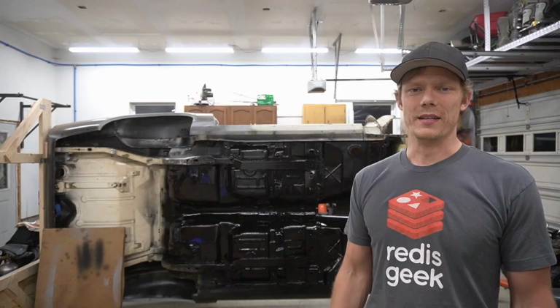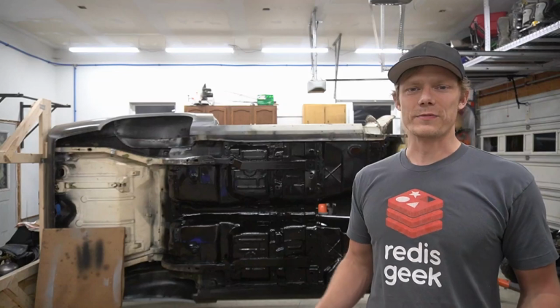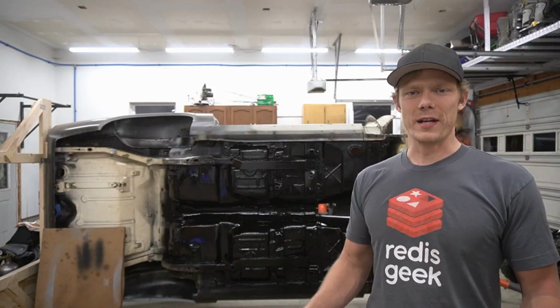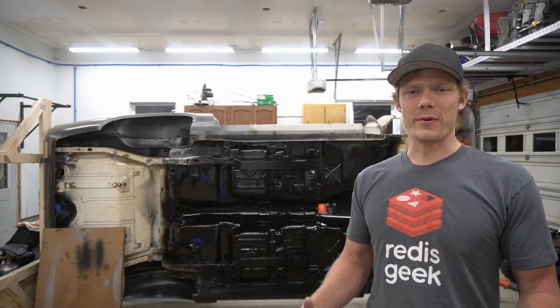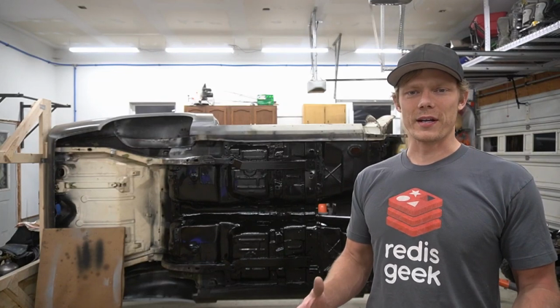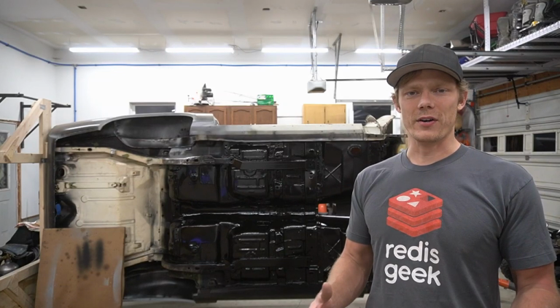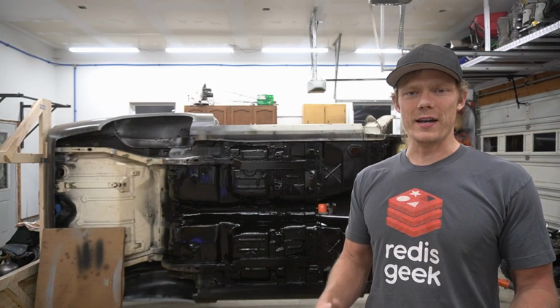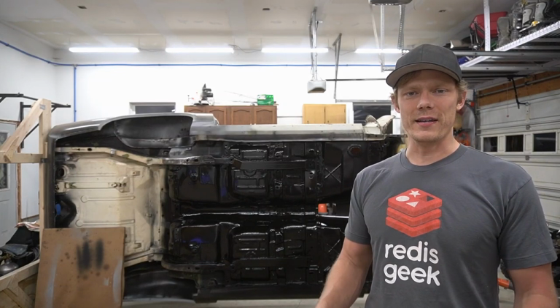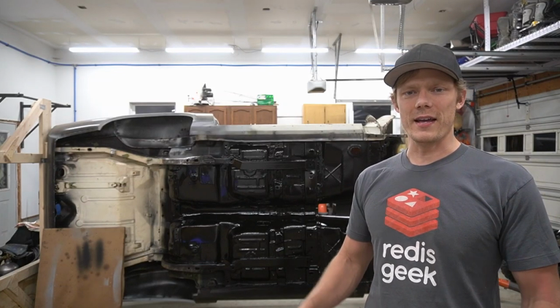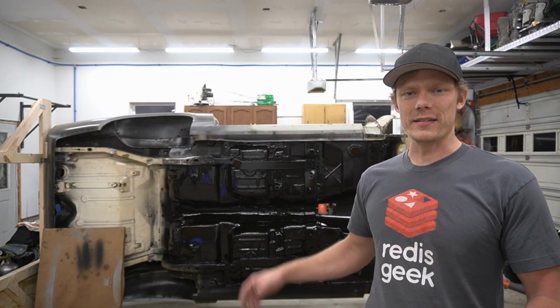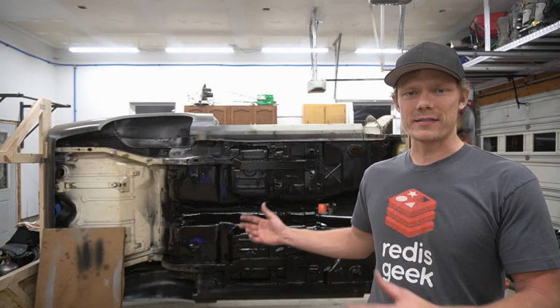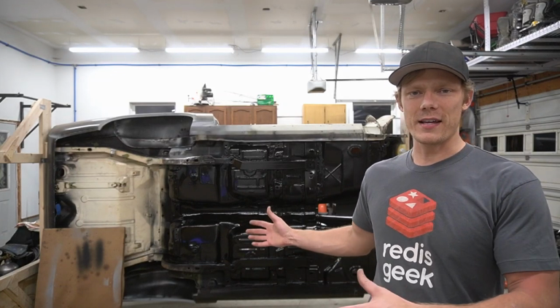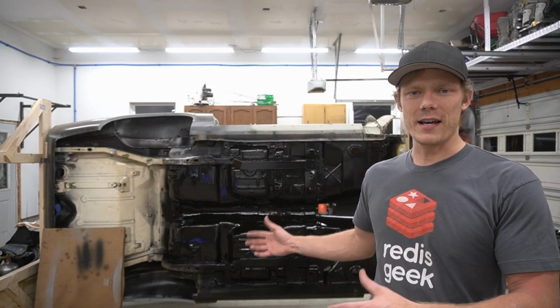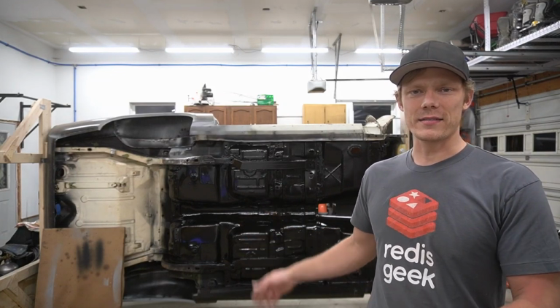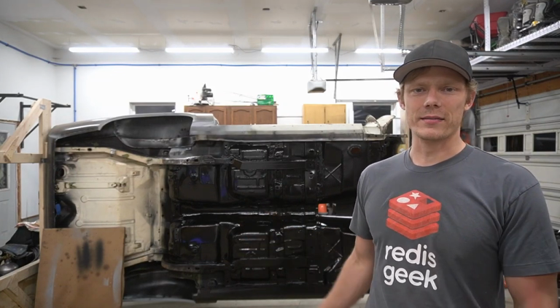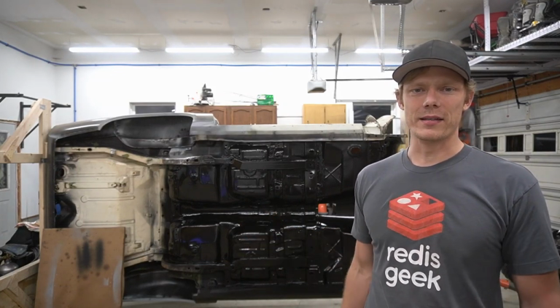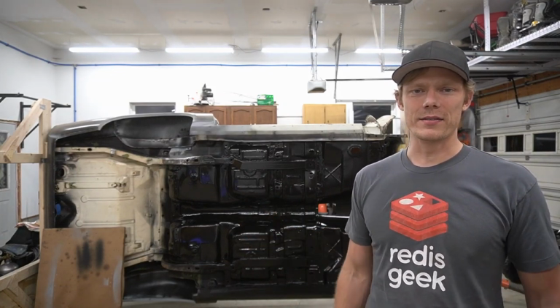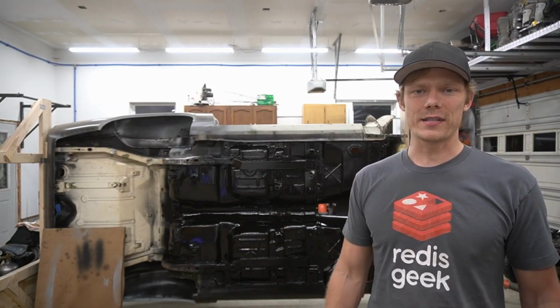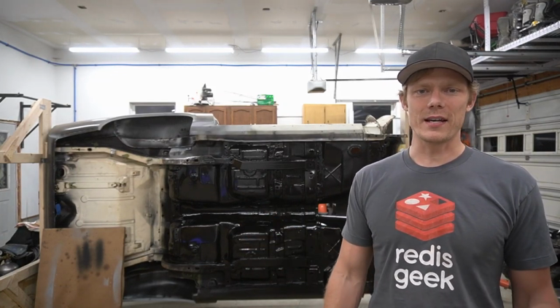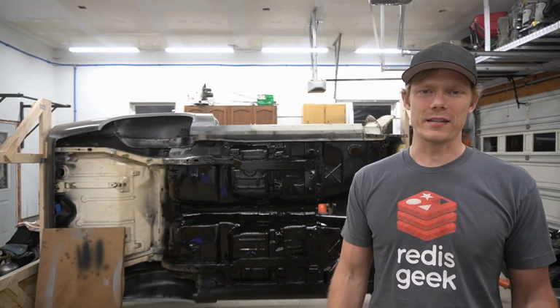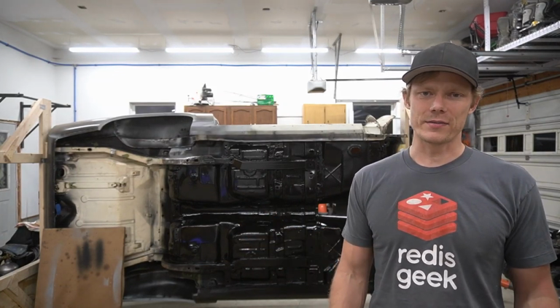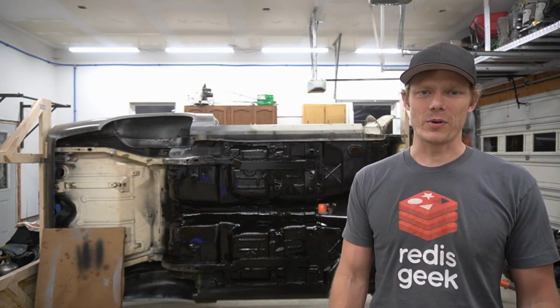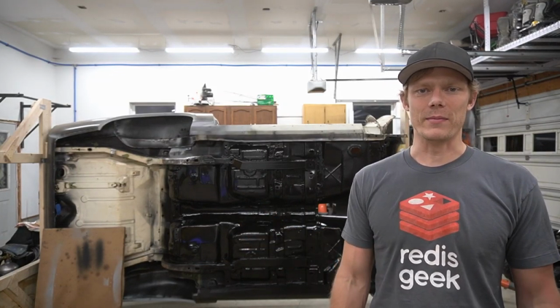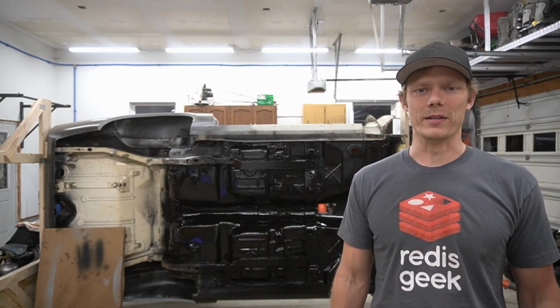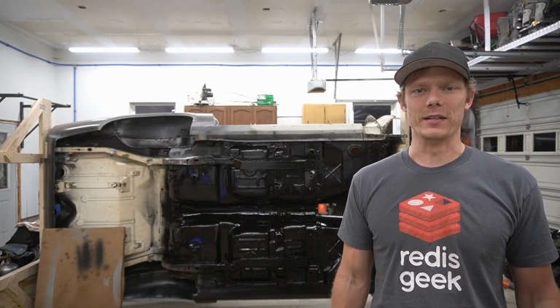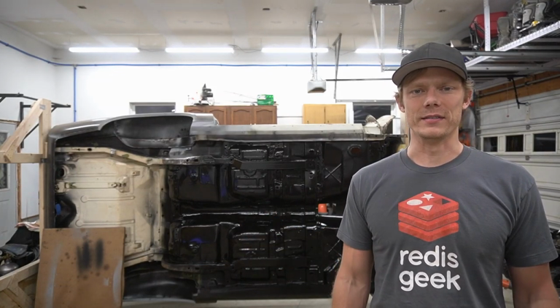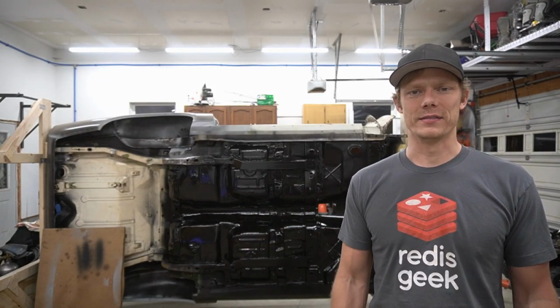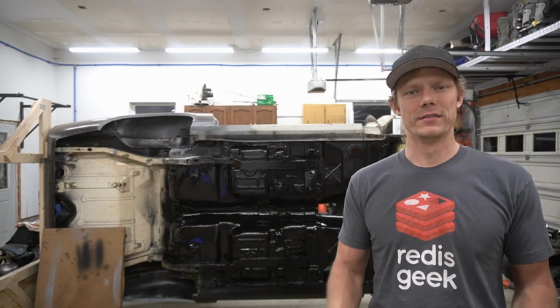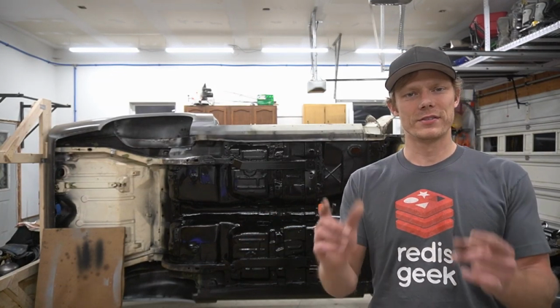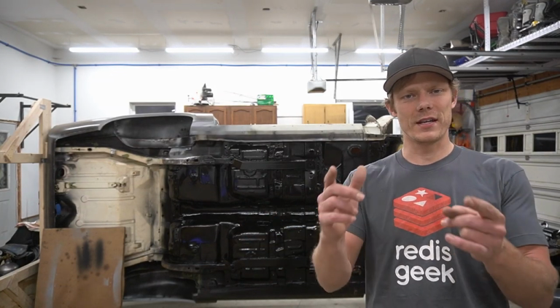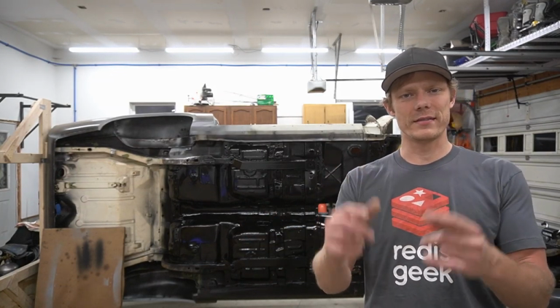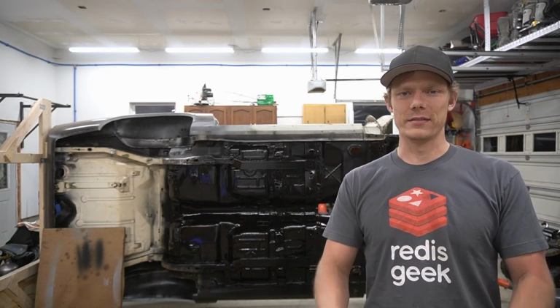In this video, we're going to go ahead and sand down some of the underside and get some primer on it. Stay tuned.